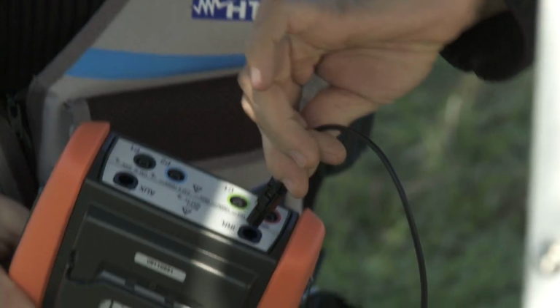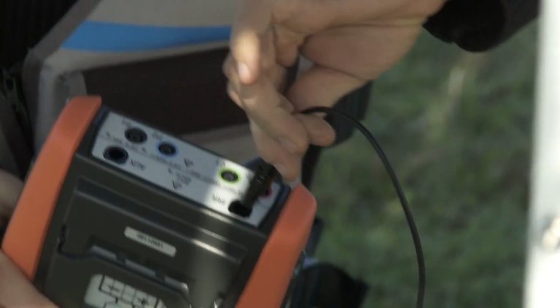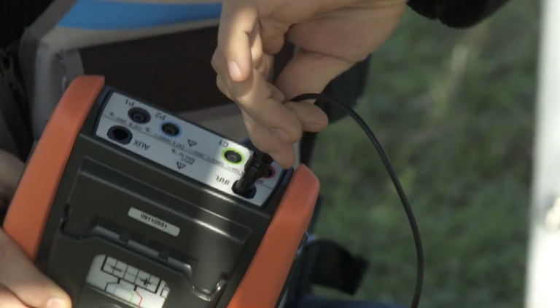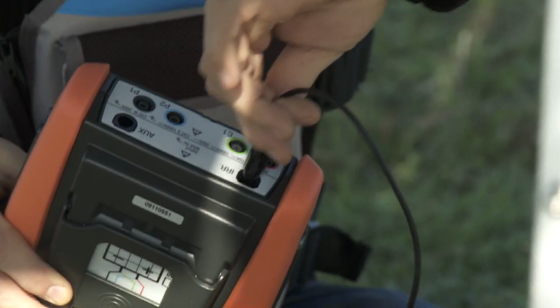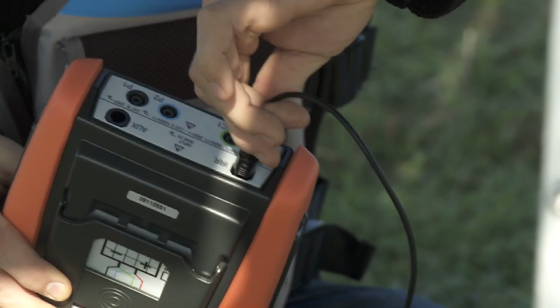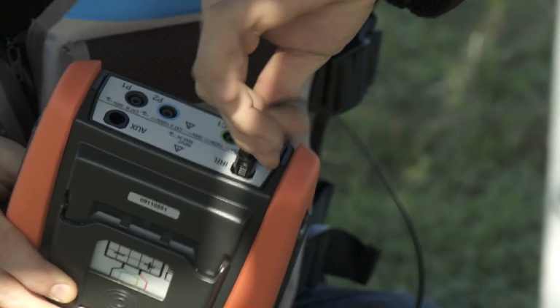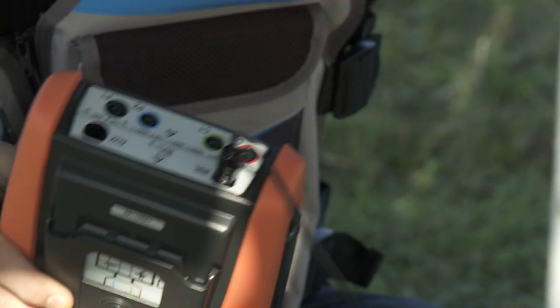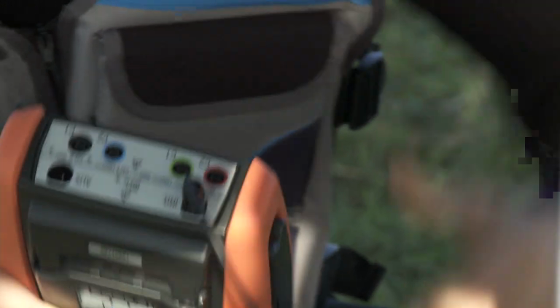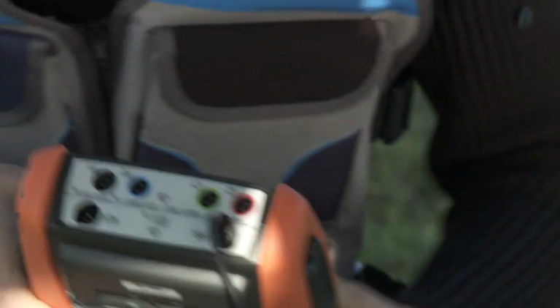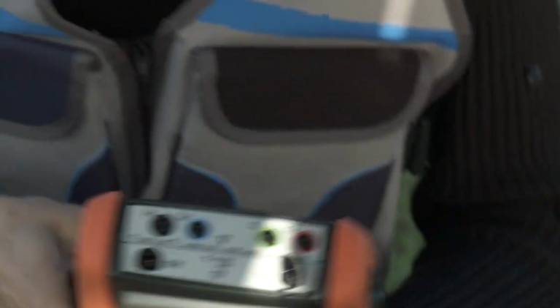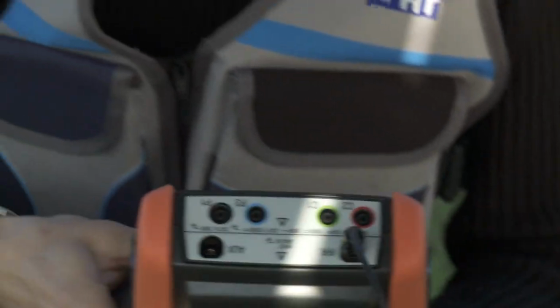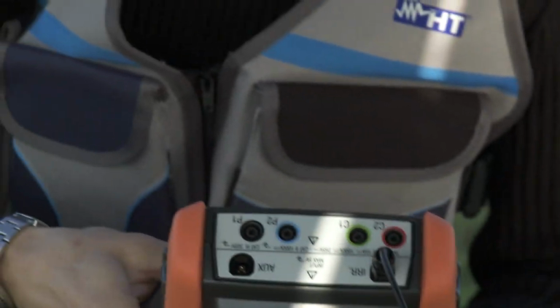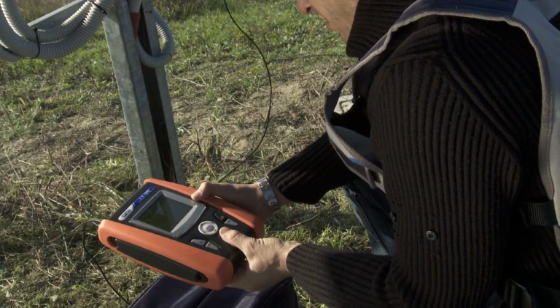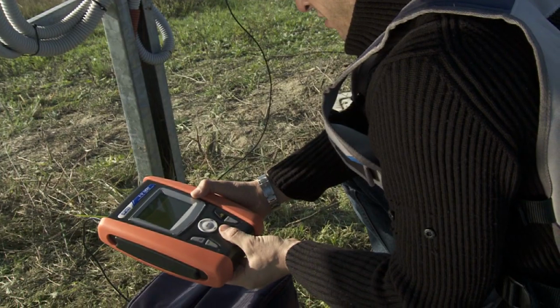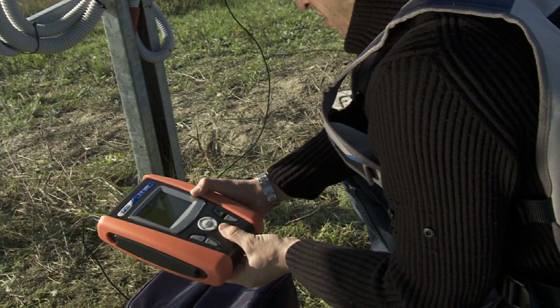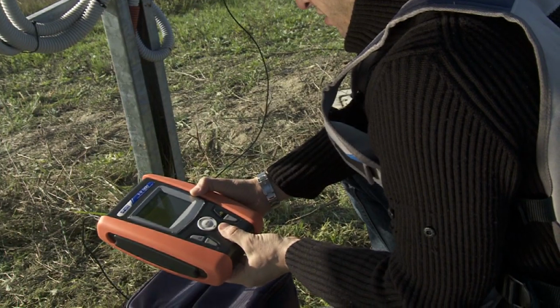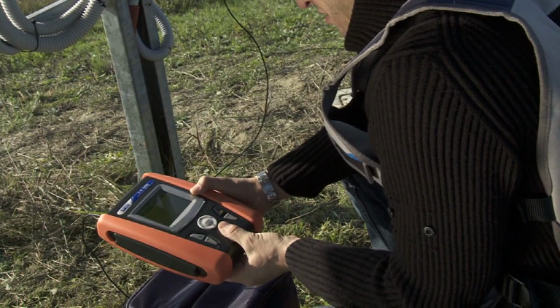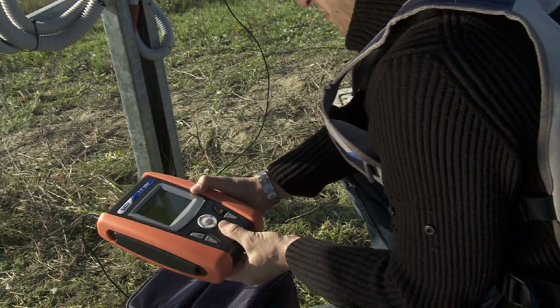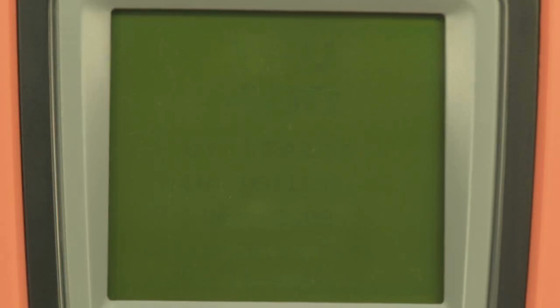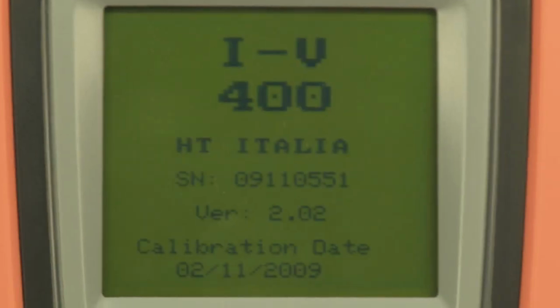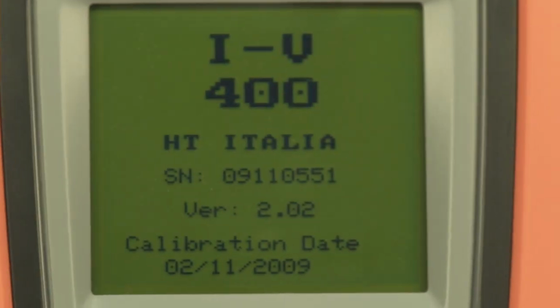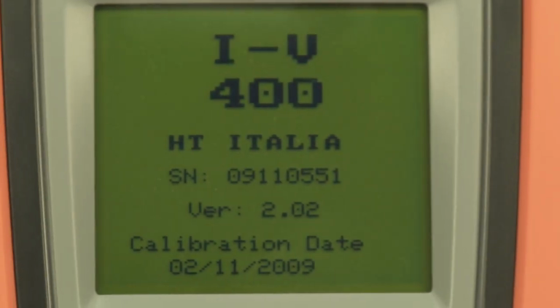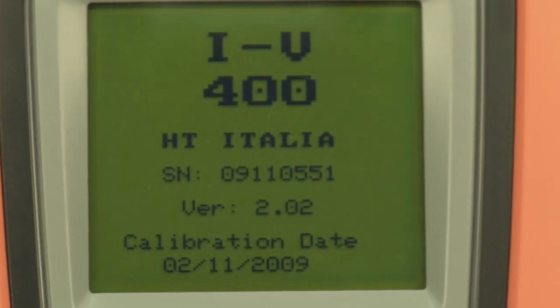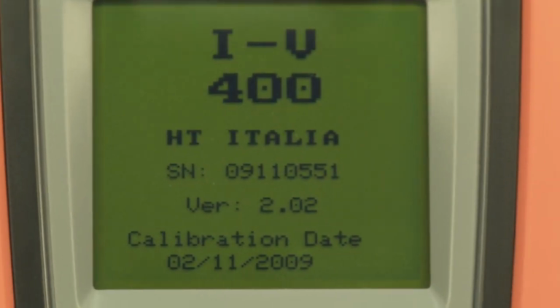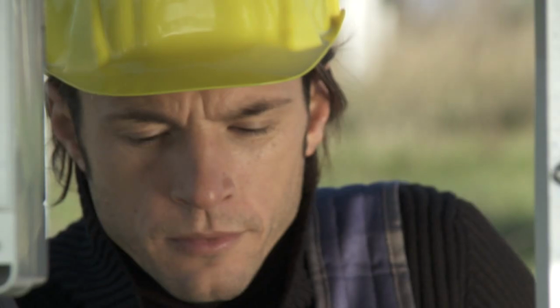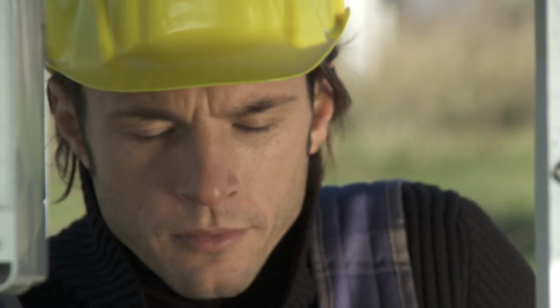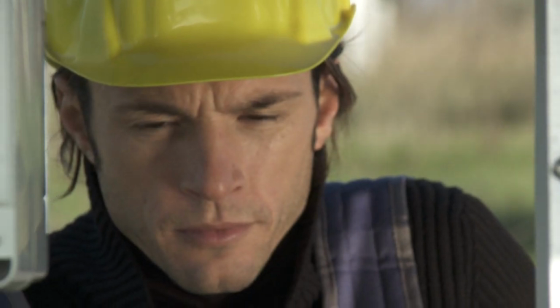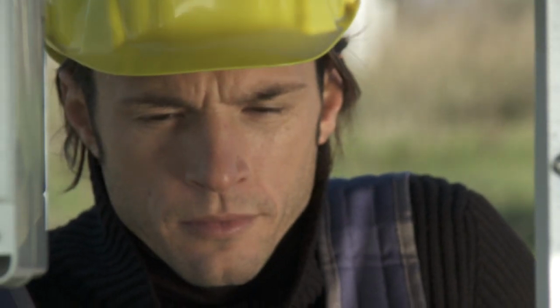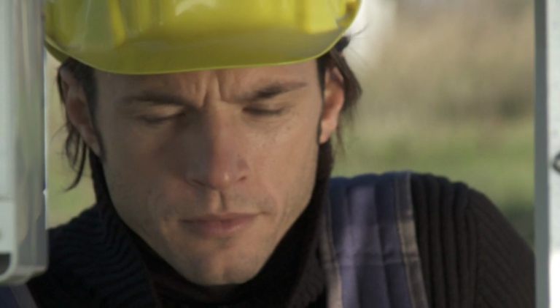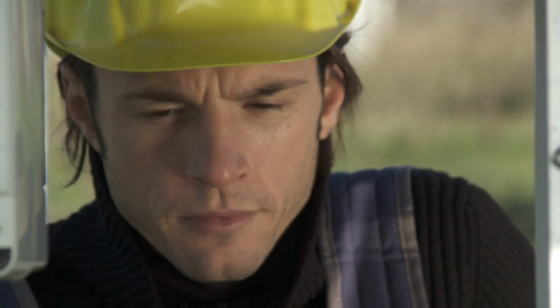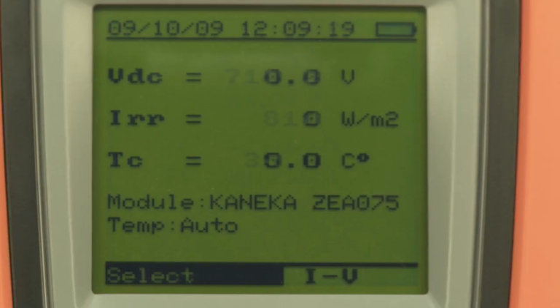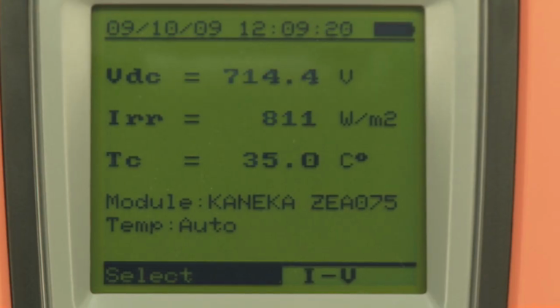Once the cable is connected to IV400 and the instrument is on, the display shows the value of solar irradiation.